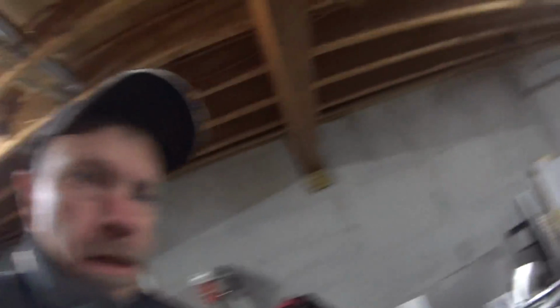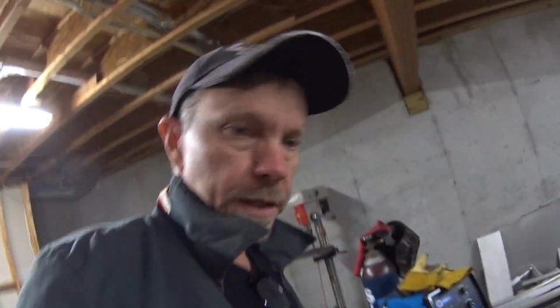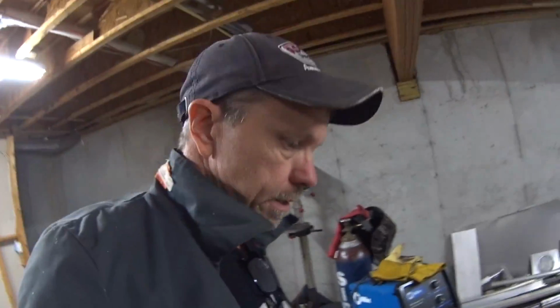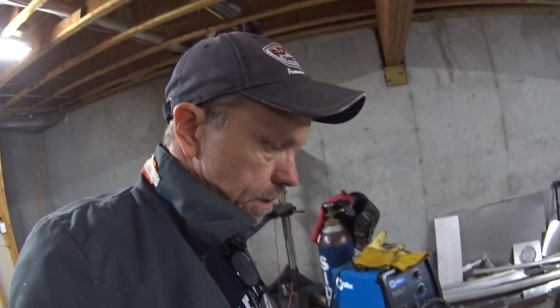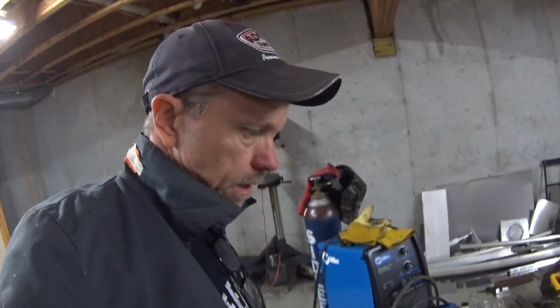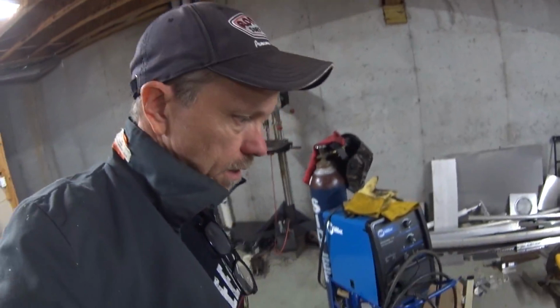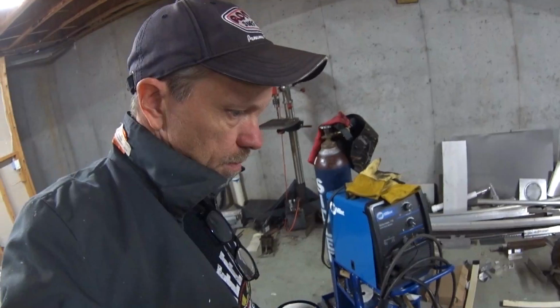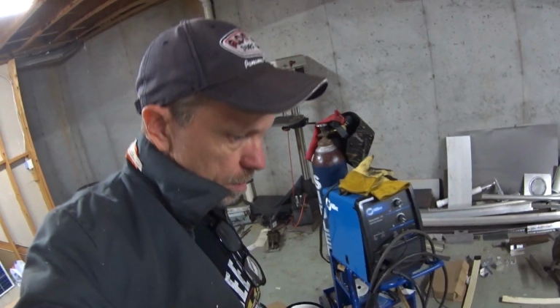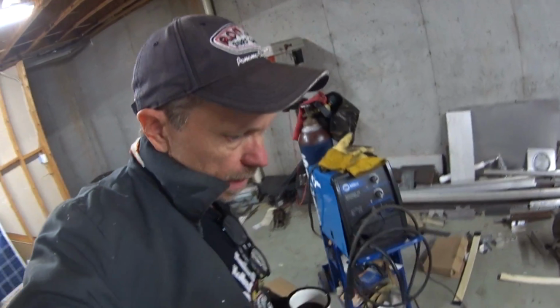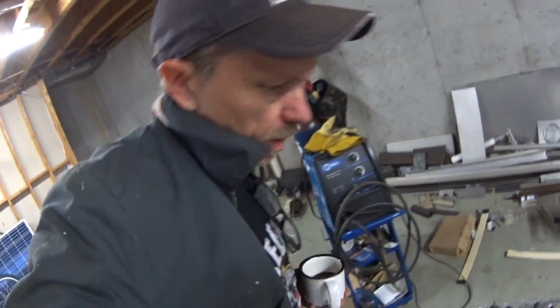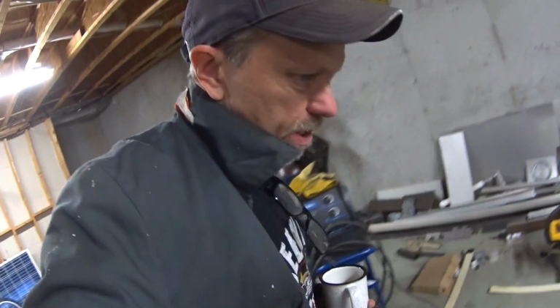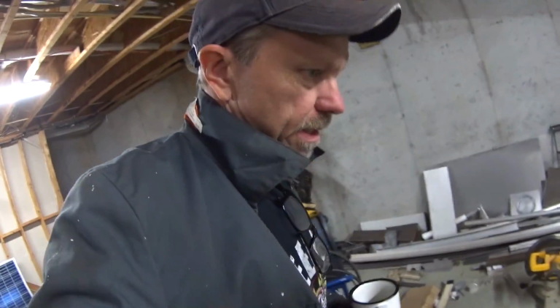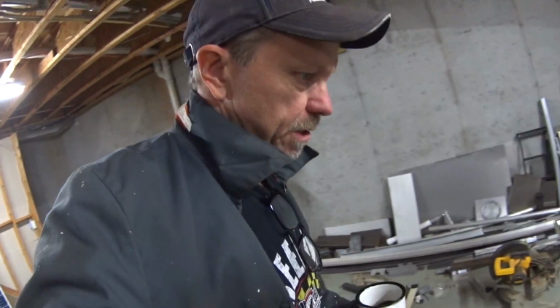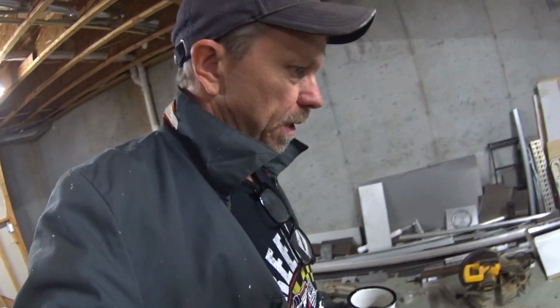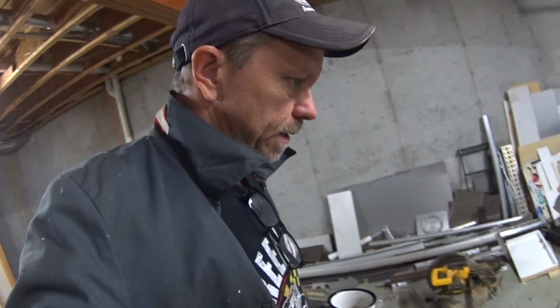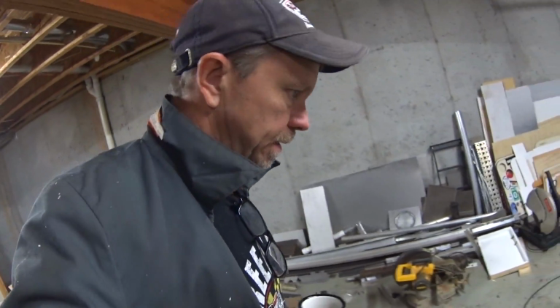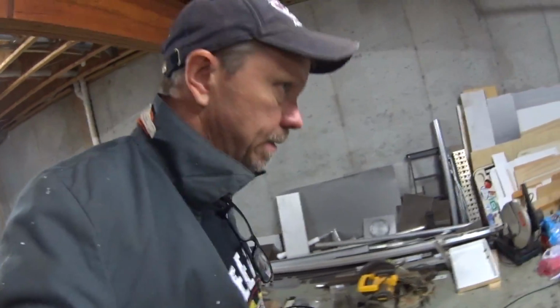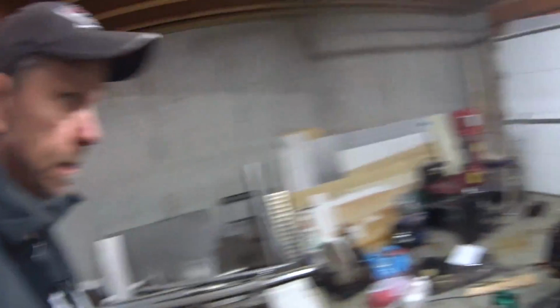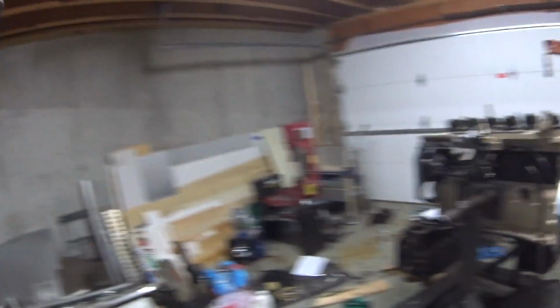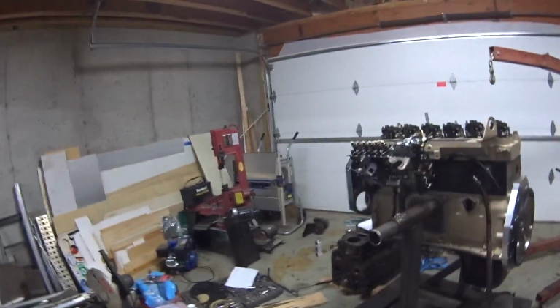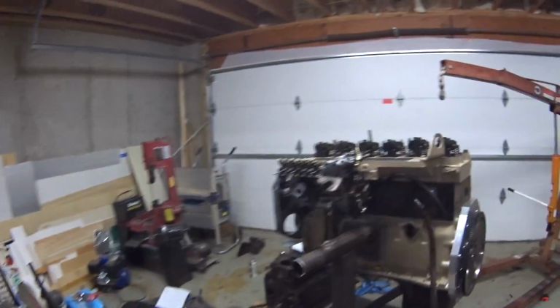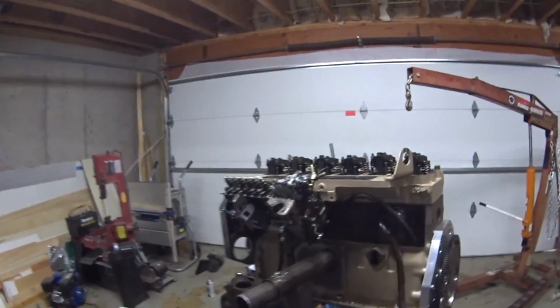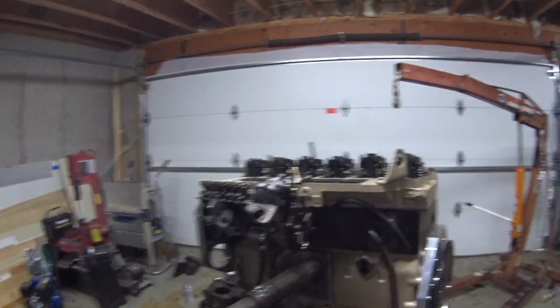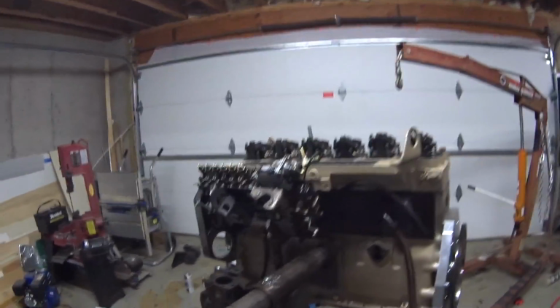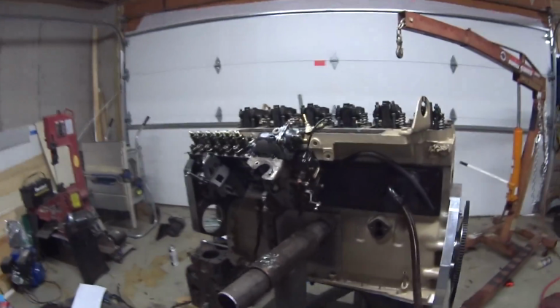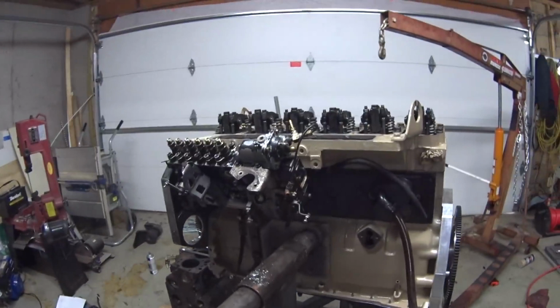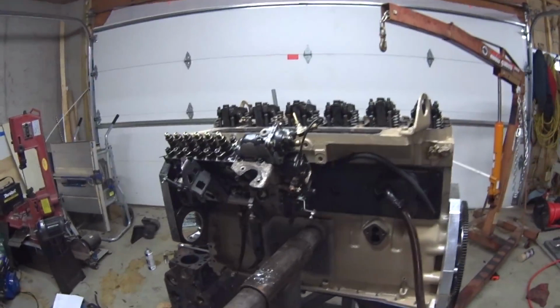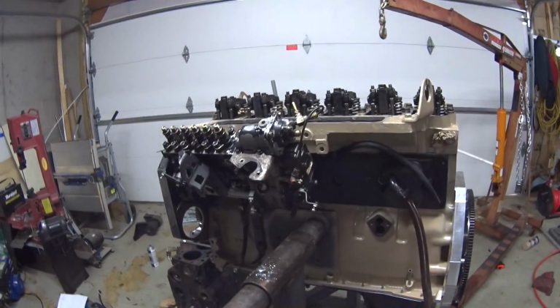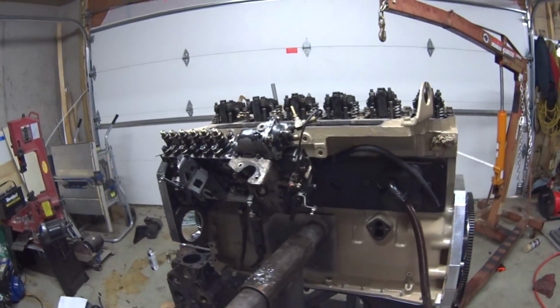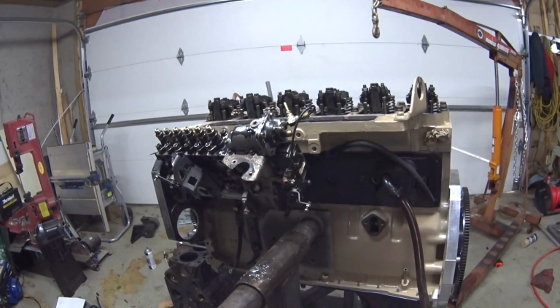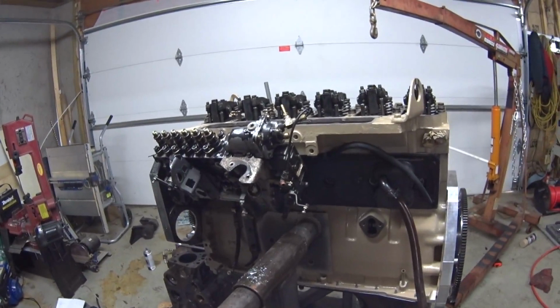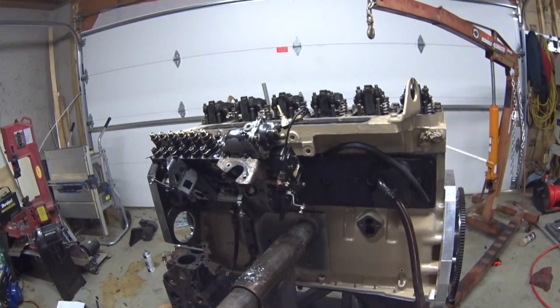Alright guys, the pile of parts is getting smaller and the engine is starting to come together here.